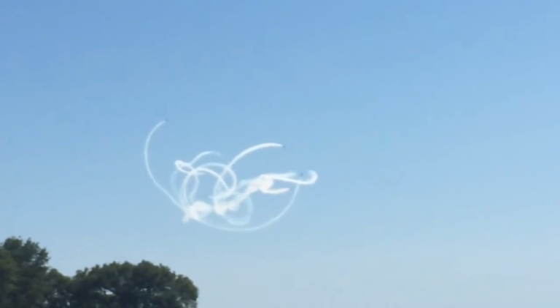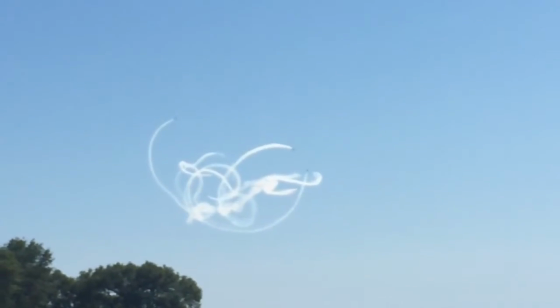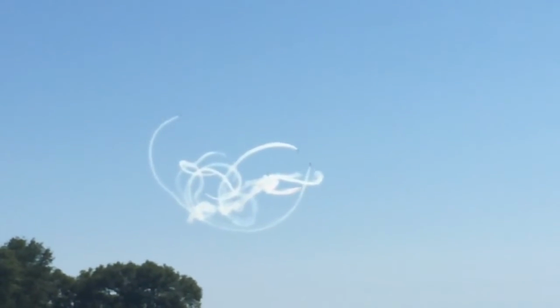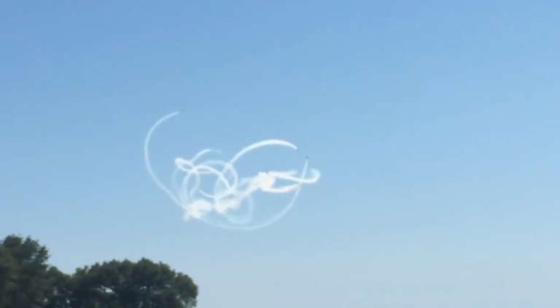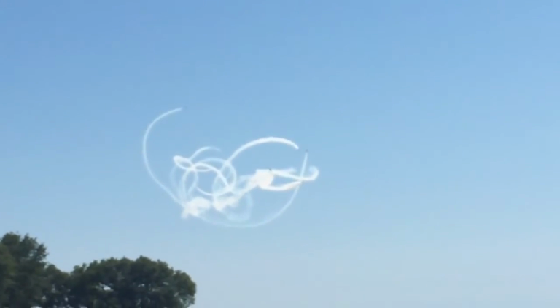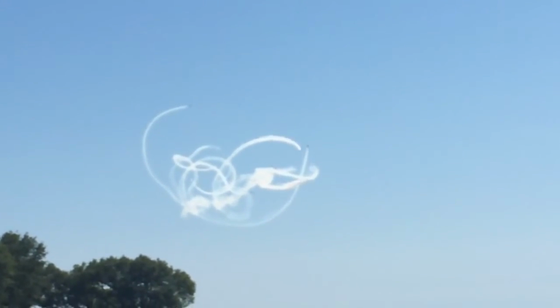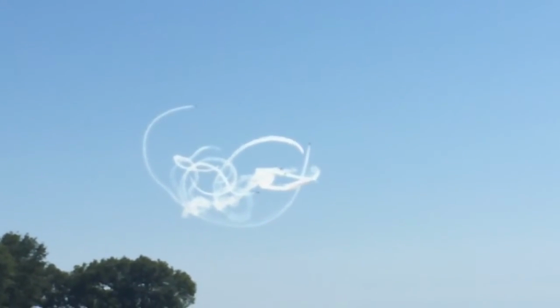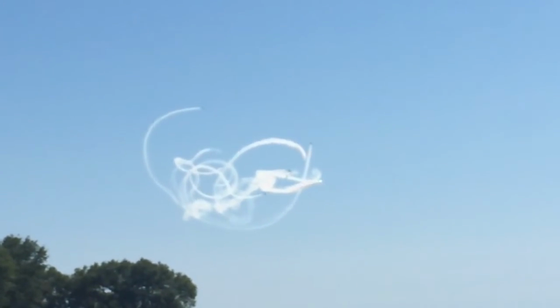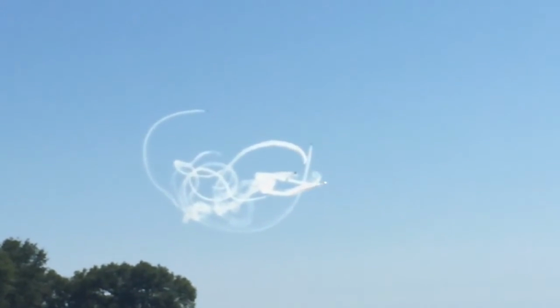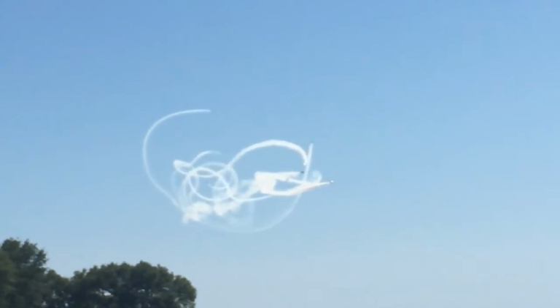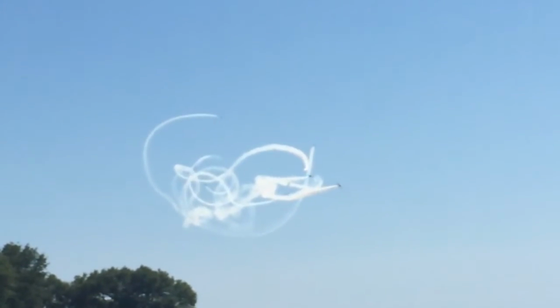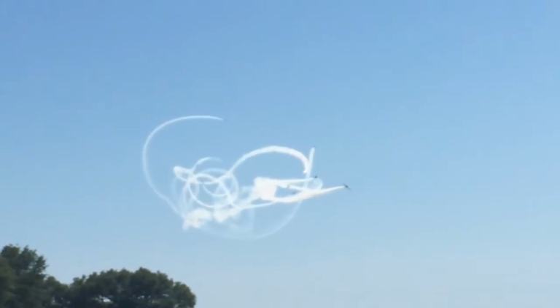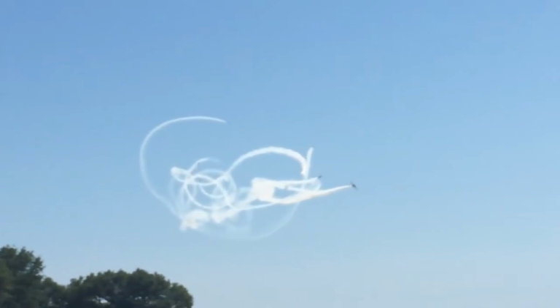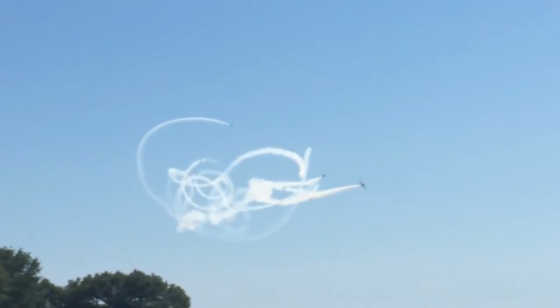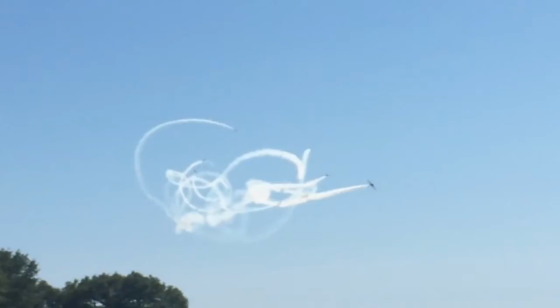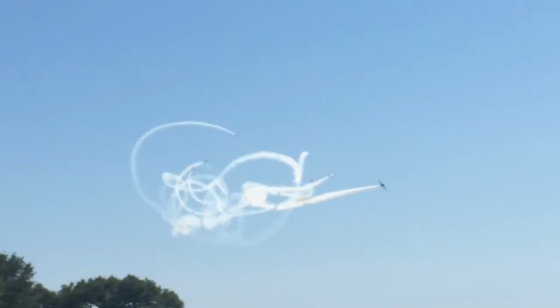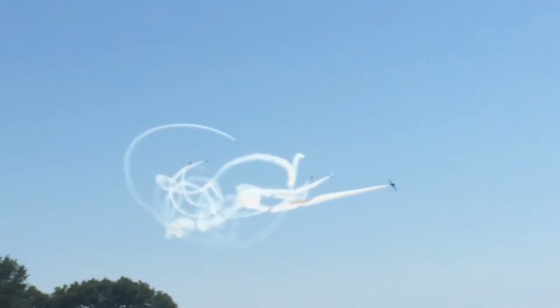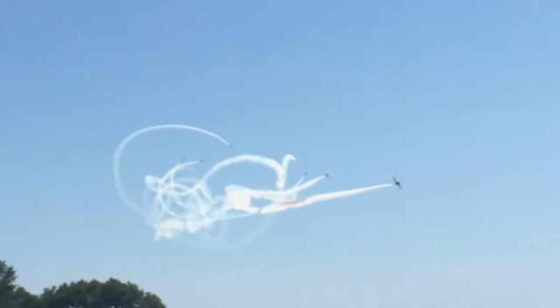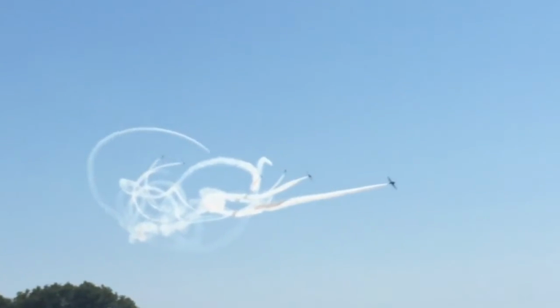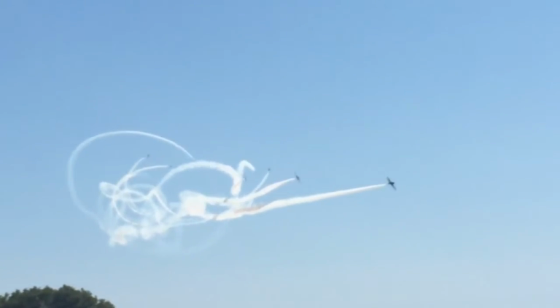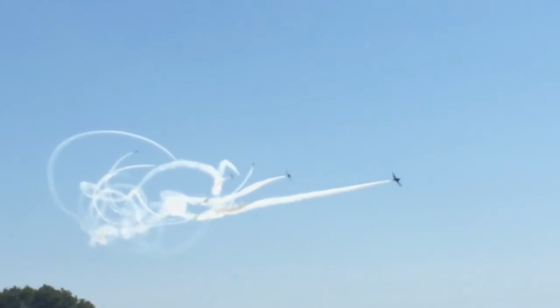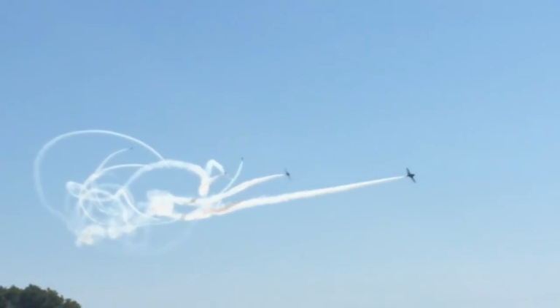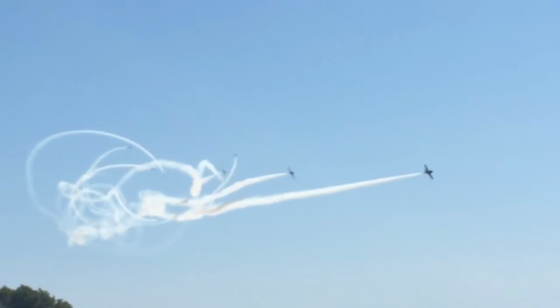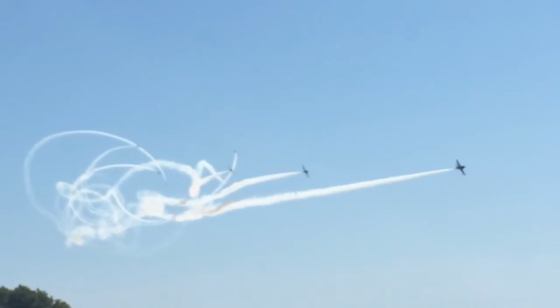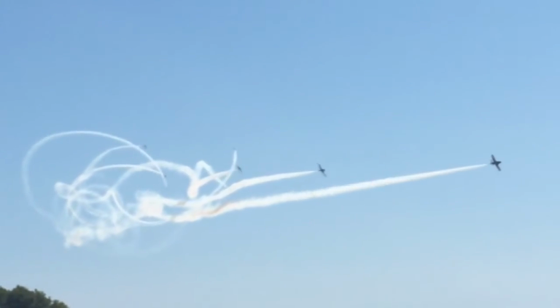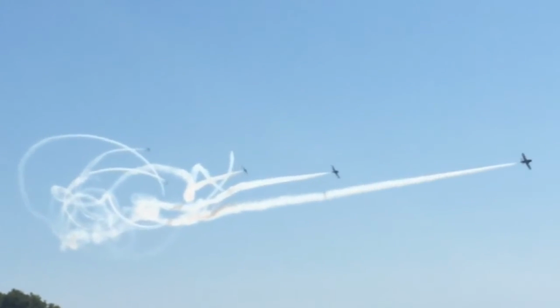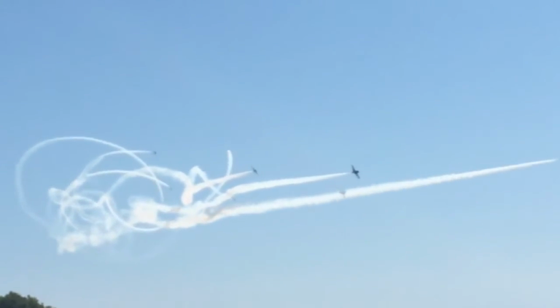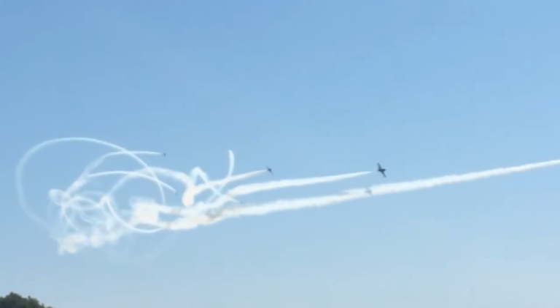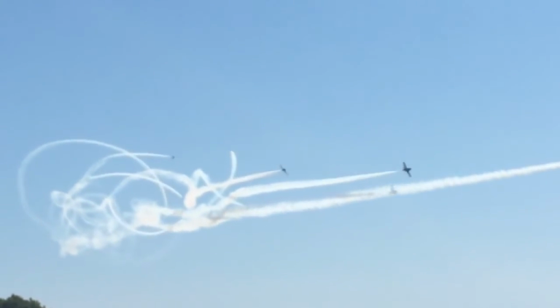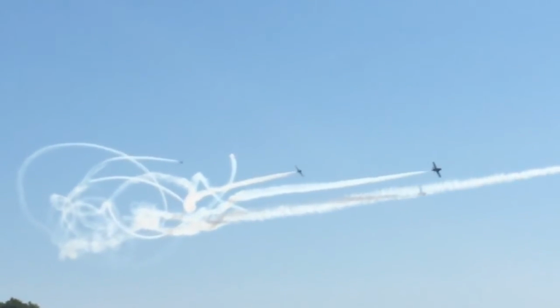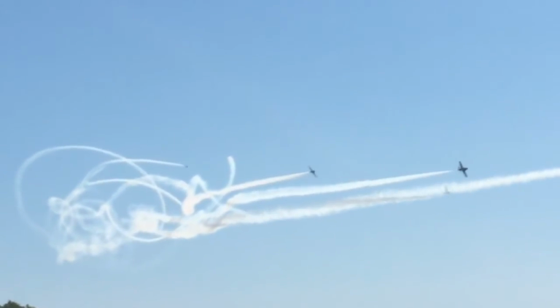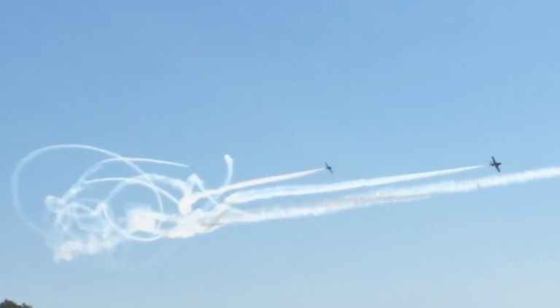Ladies and gentlemen, boys and girls — your 2016 Canadian Armed Forces Snowbirds!